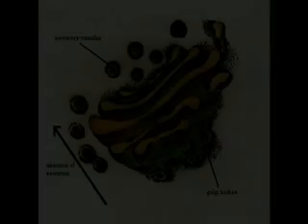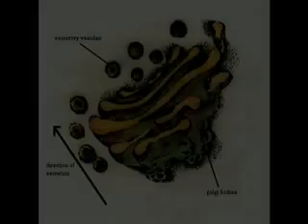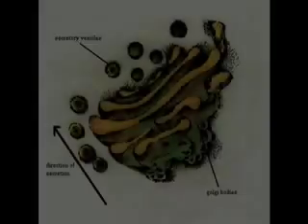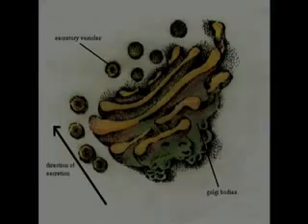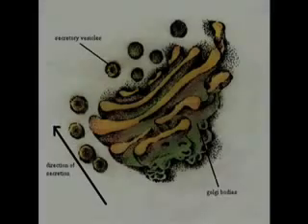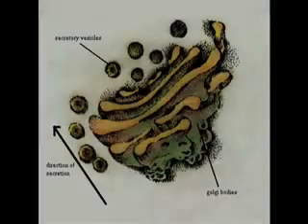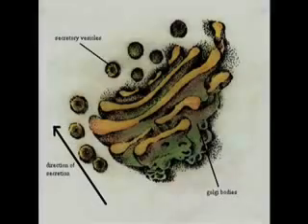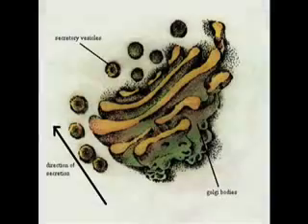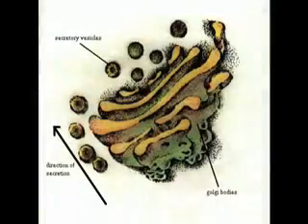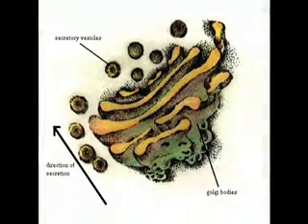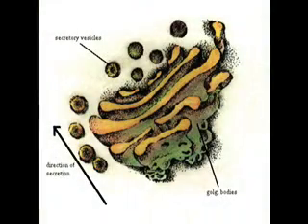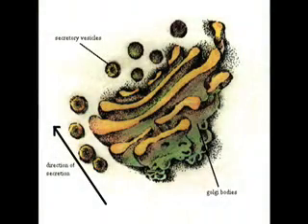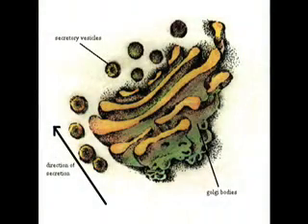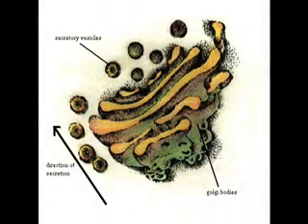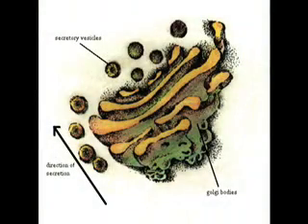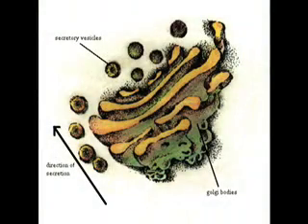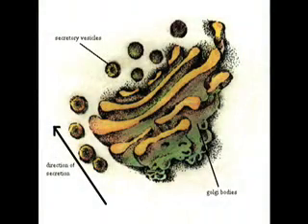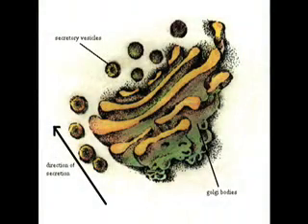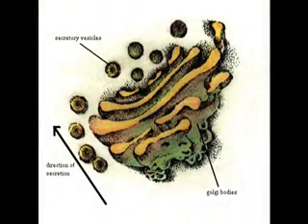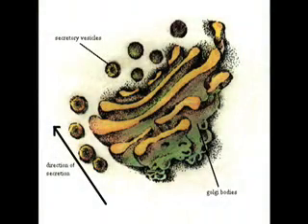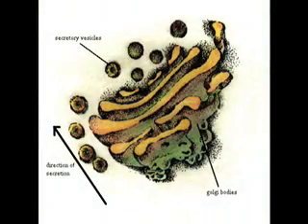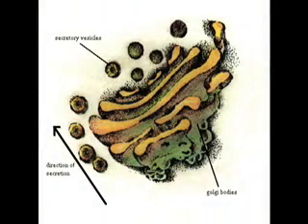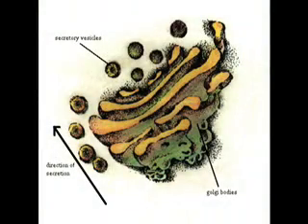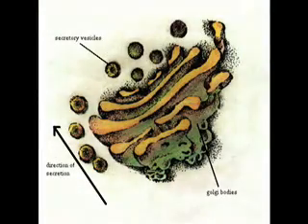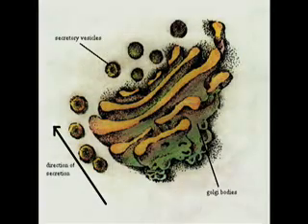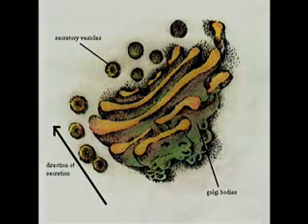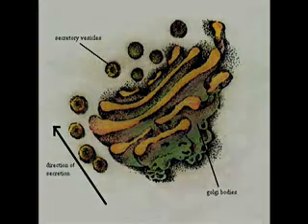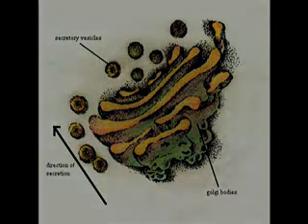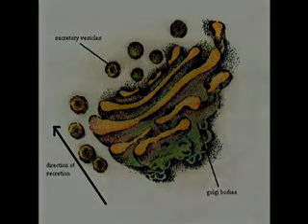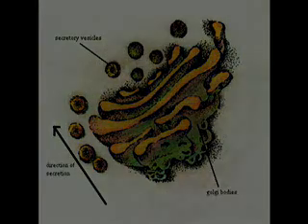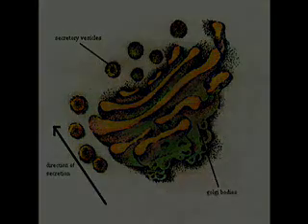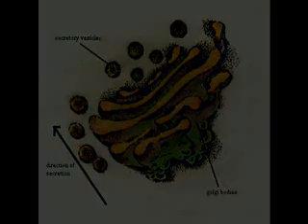The Golgi apparatus is like a post office. It receives molecules and sends them to their destination.